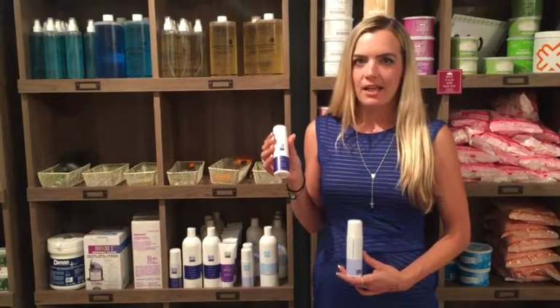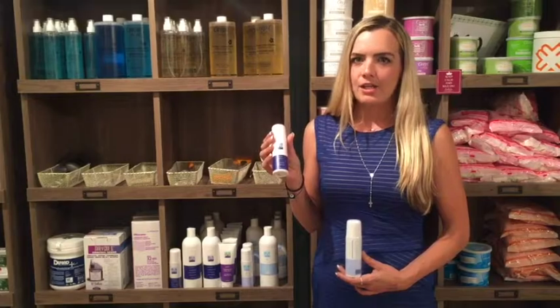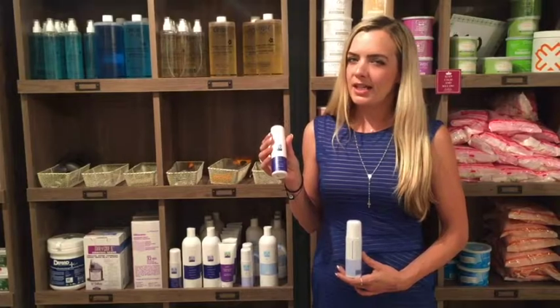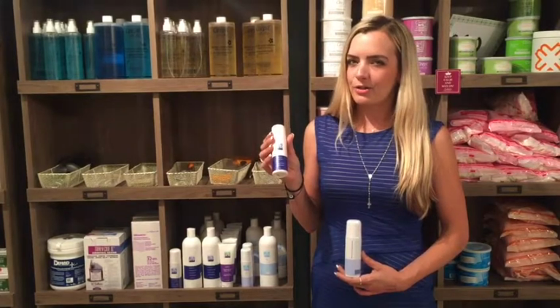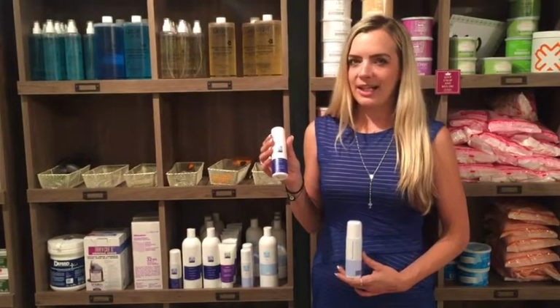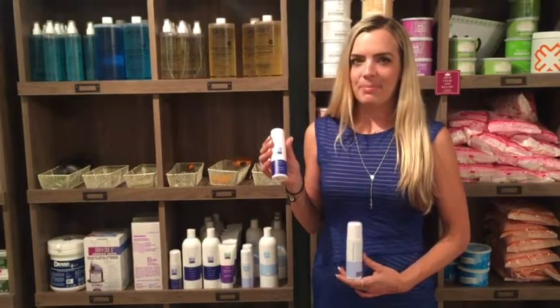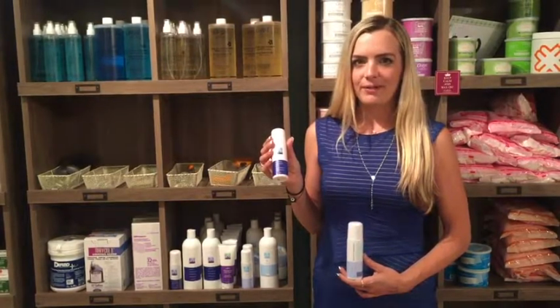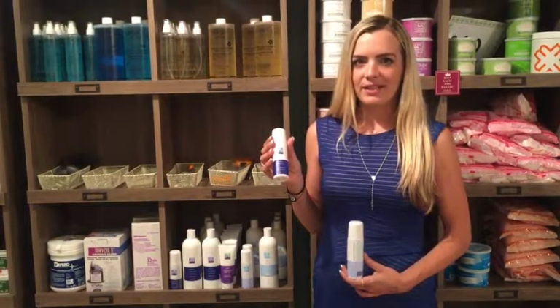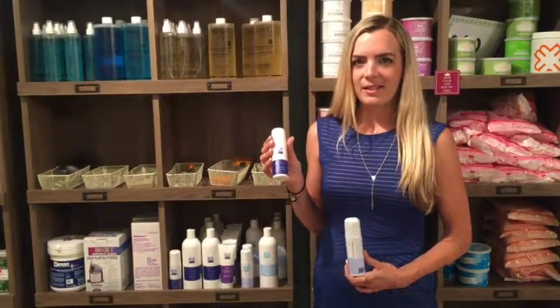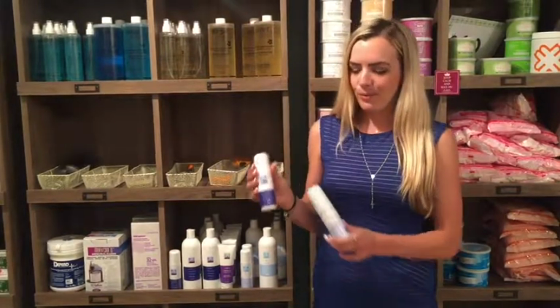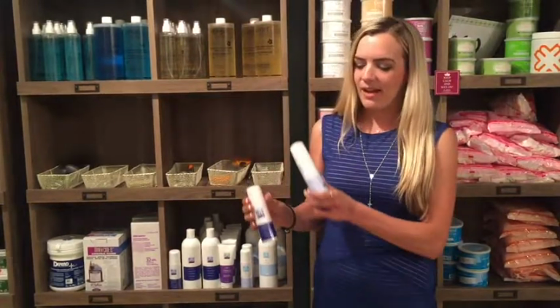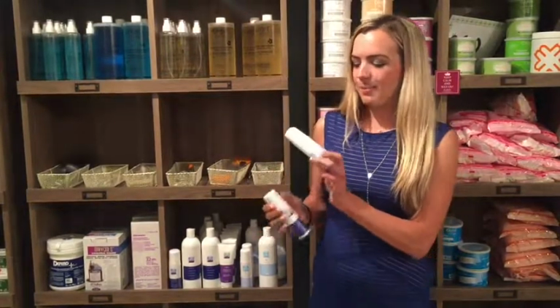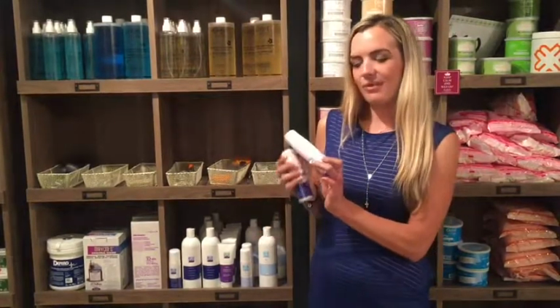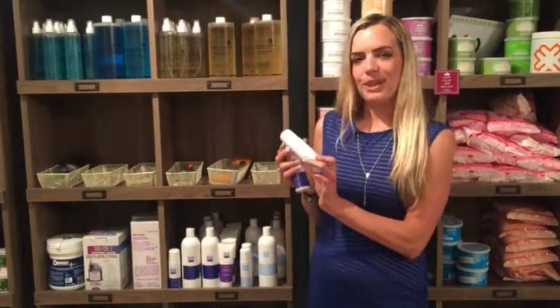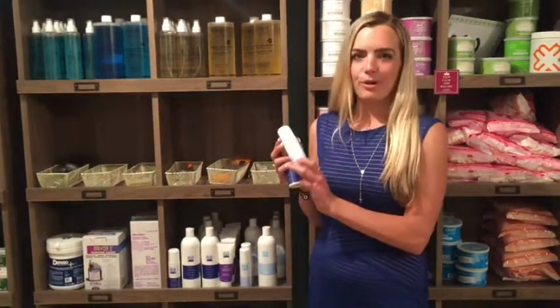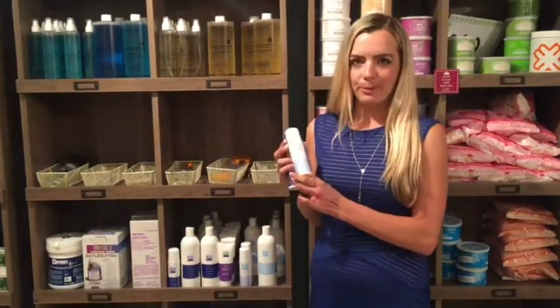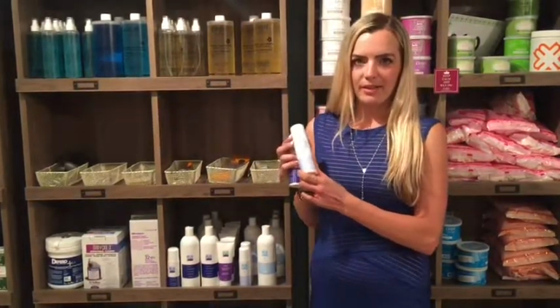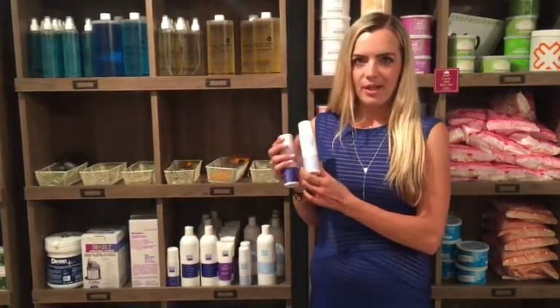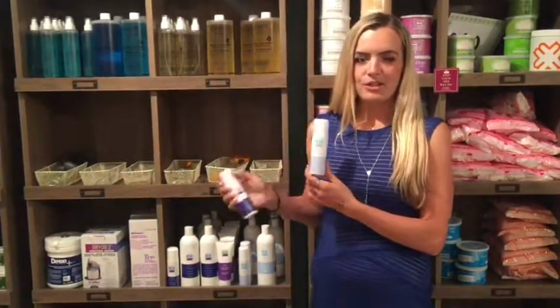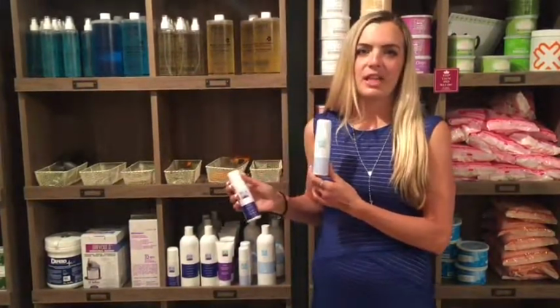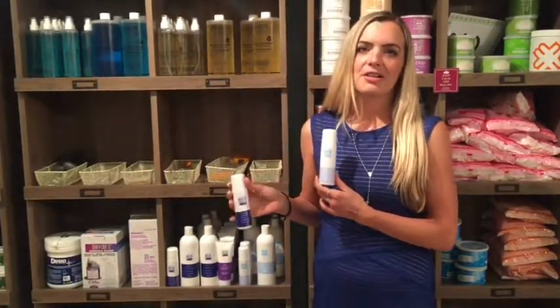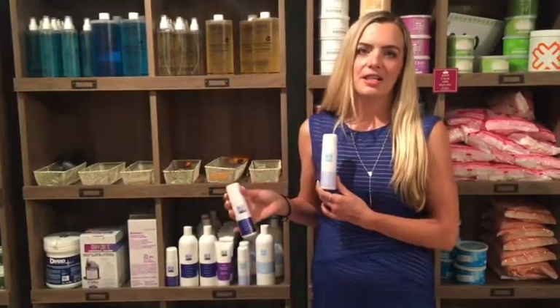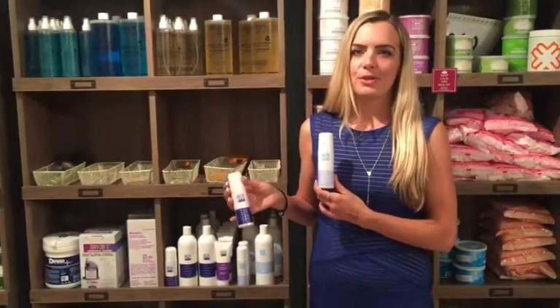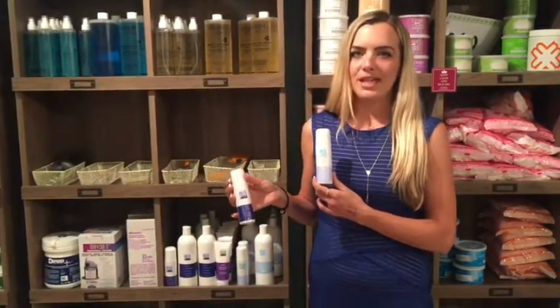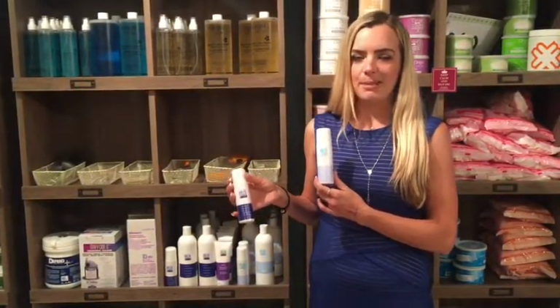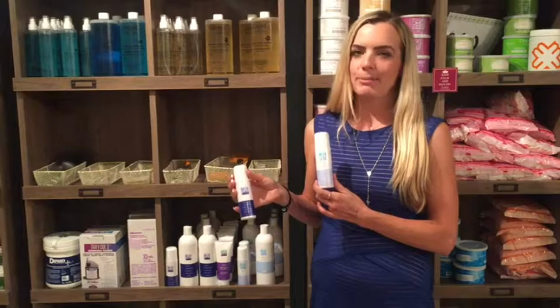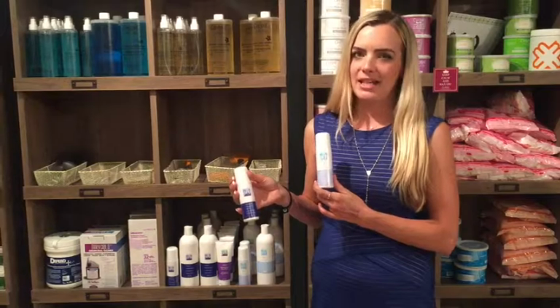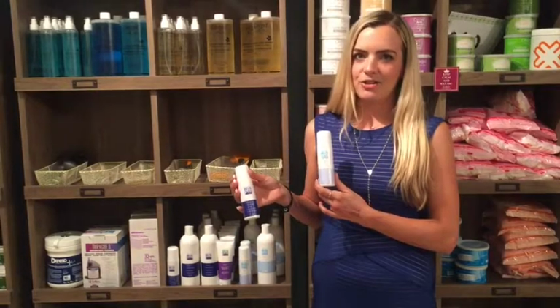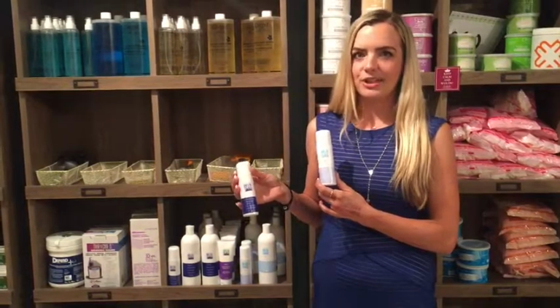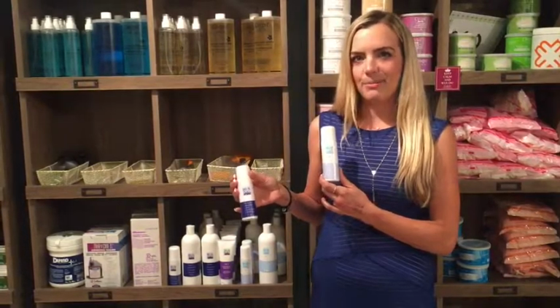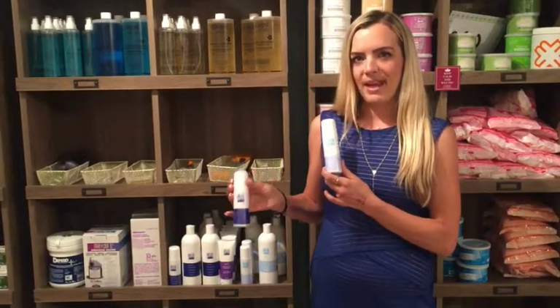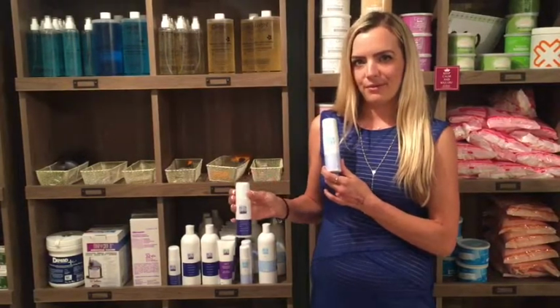Do you need extra lightening benefits? We have the PFB Chromobrite, which is guaranteed to reduce any pigmentation your client may have.